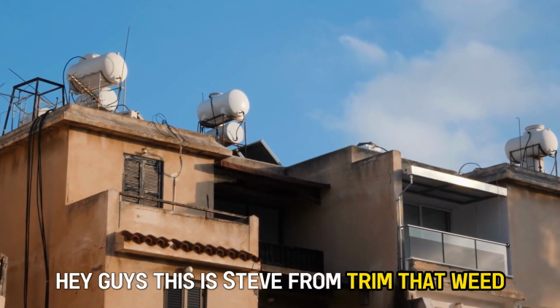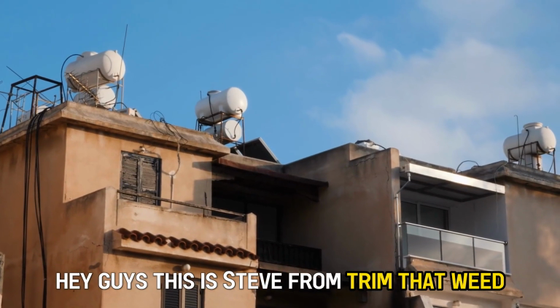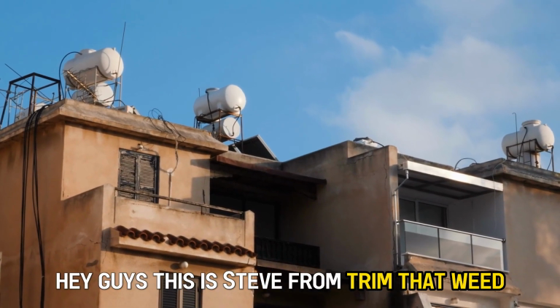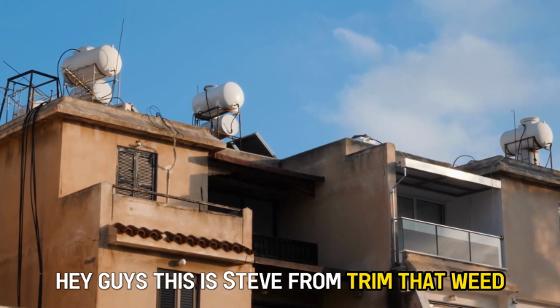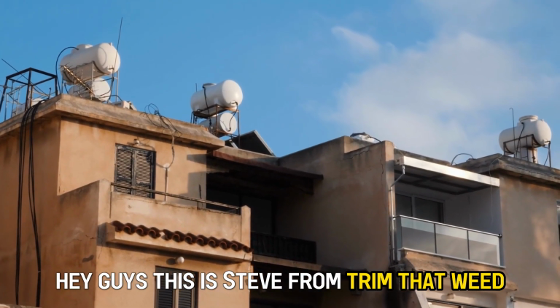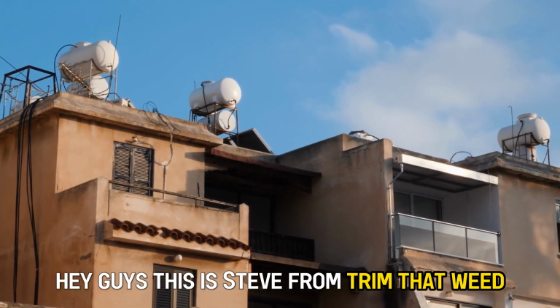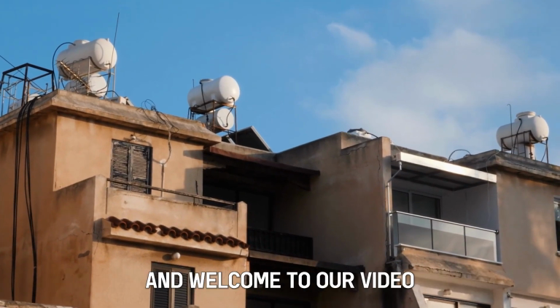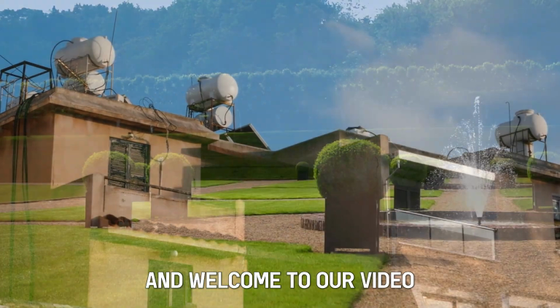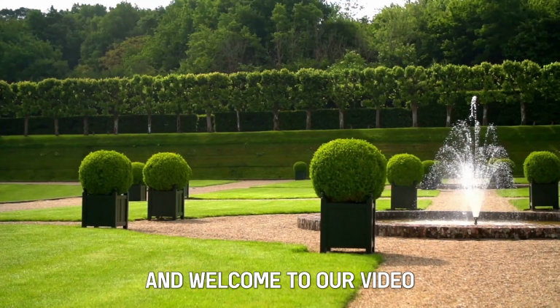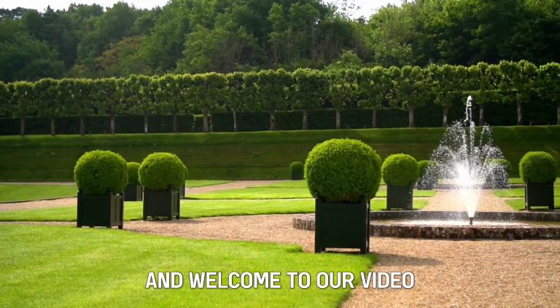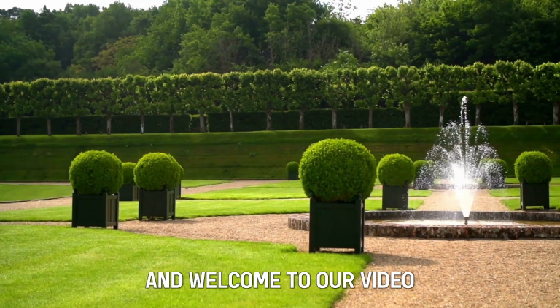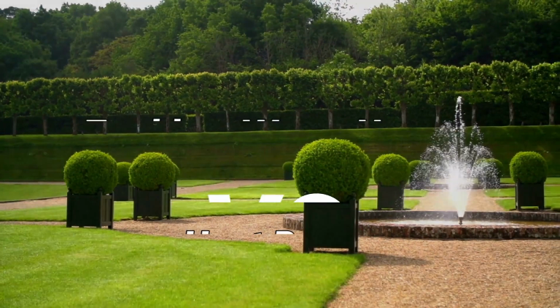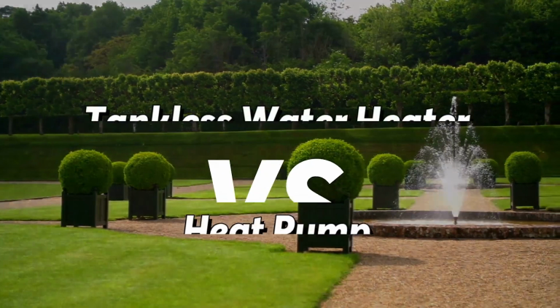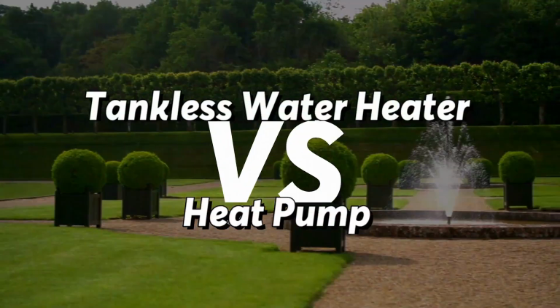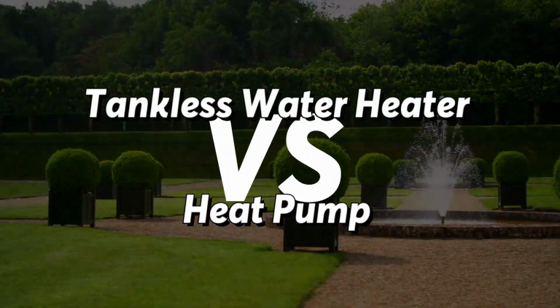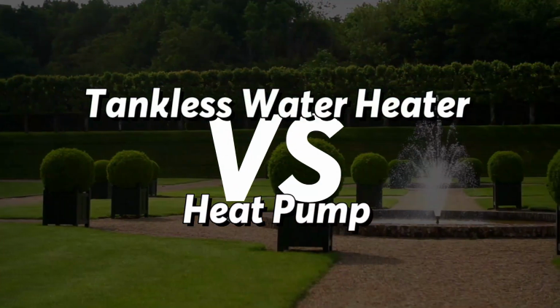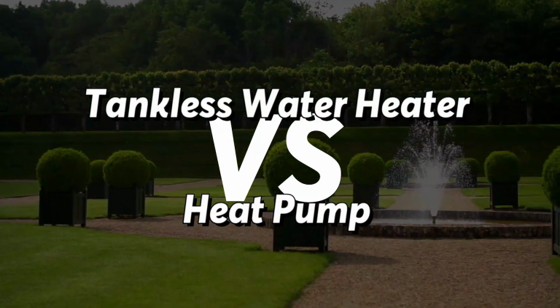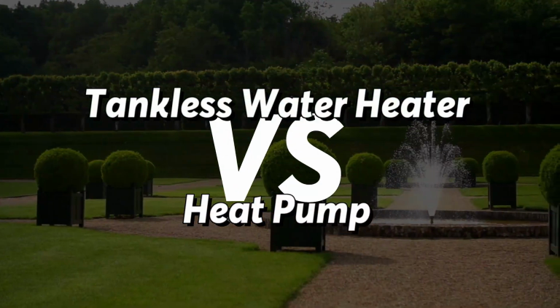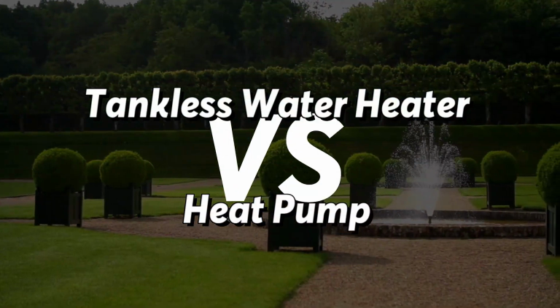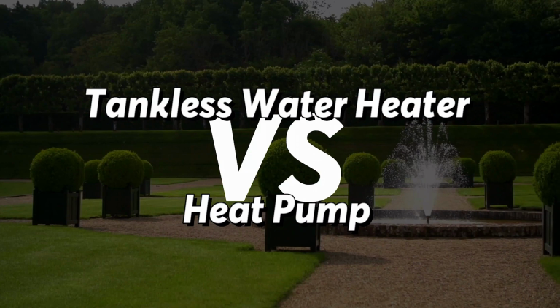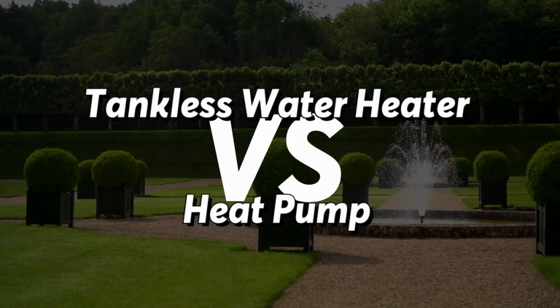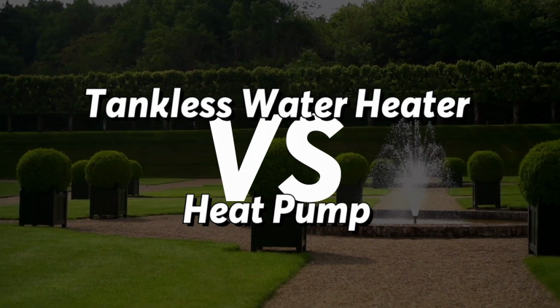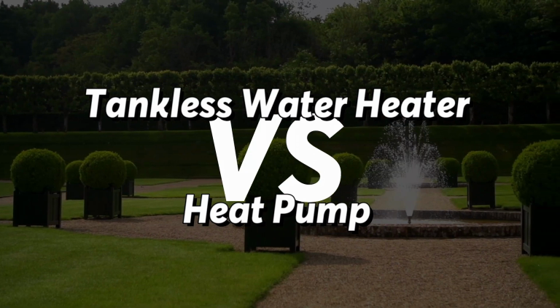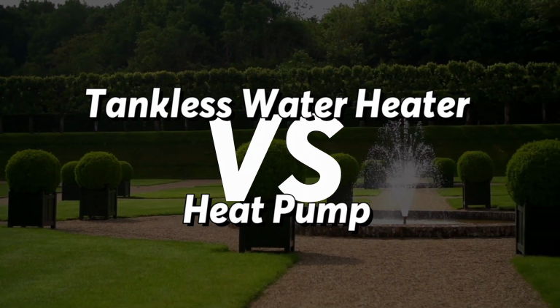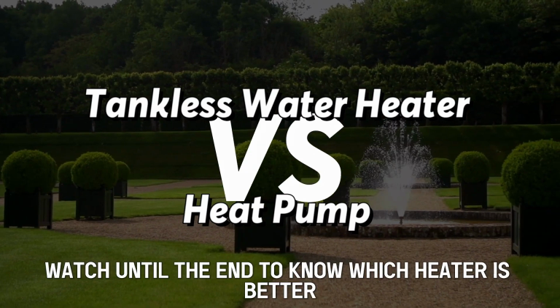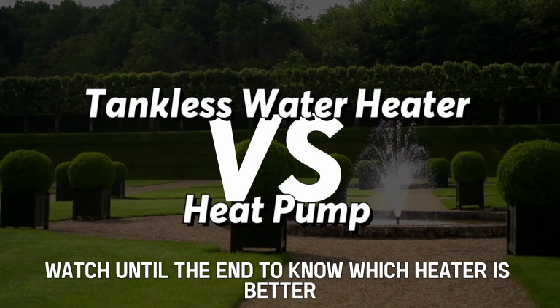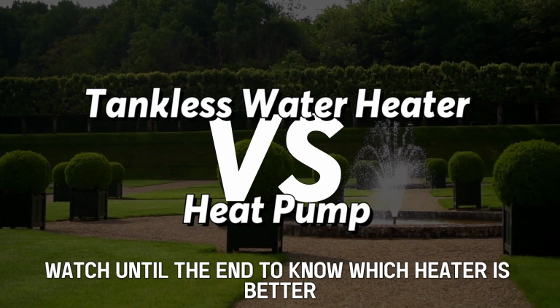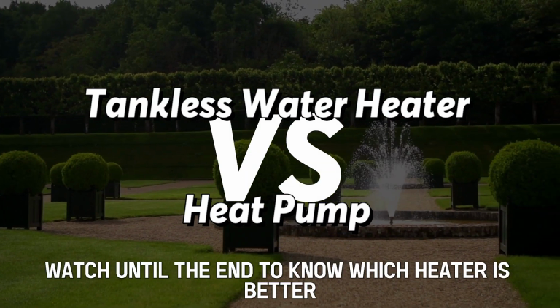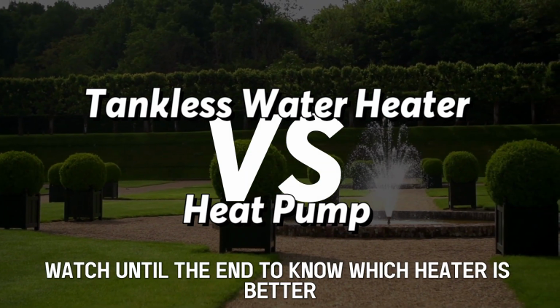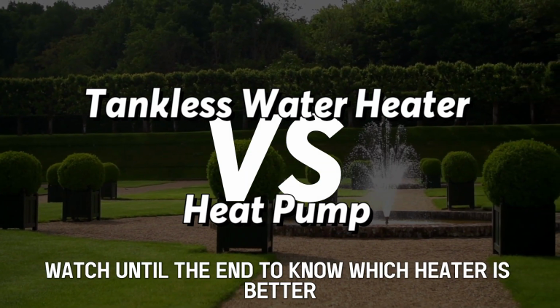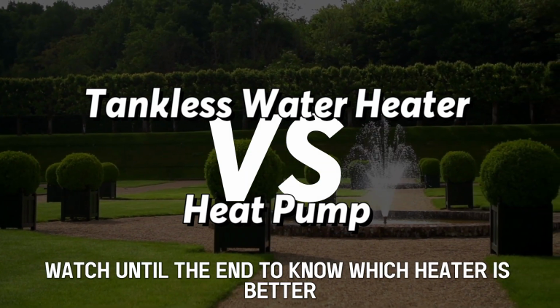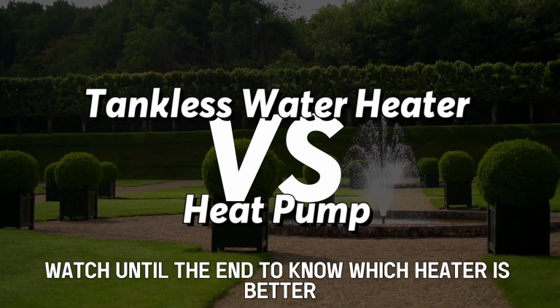This is Steve from Trim That Weed, and welcome to our video of tankless water heaters versus heat pumps. Watch until the end to know which heater is better.